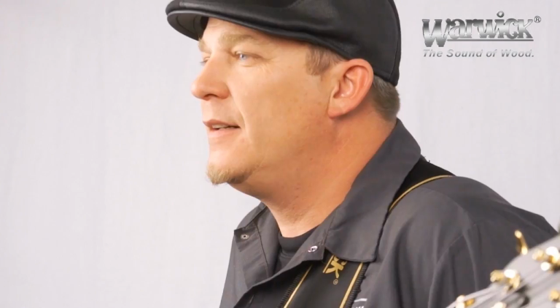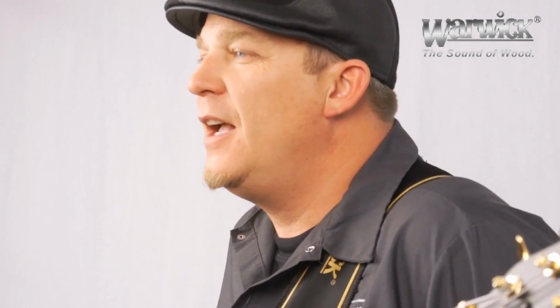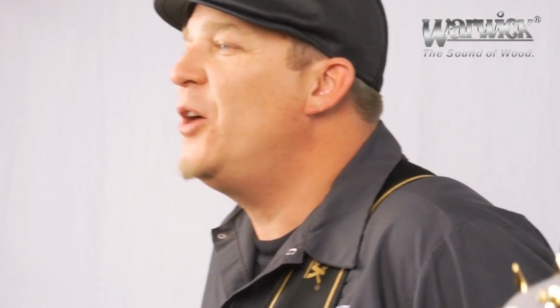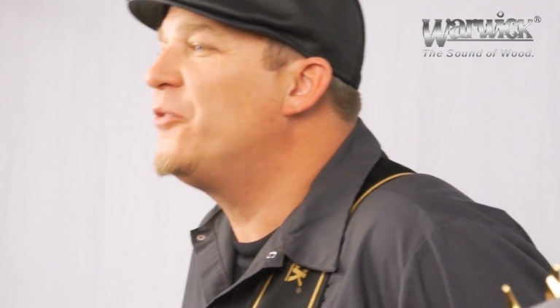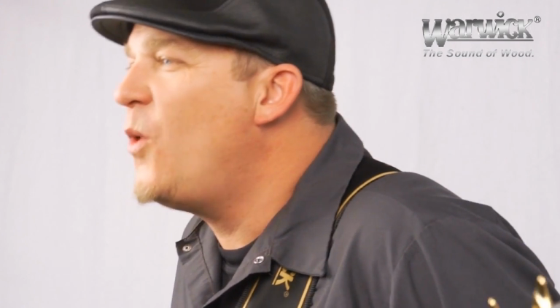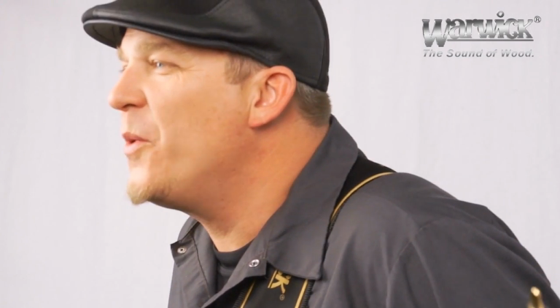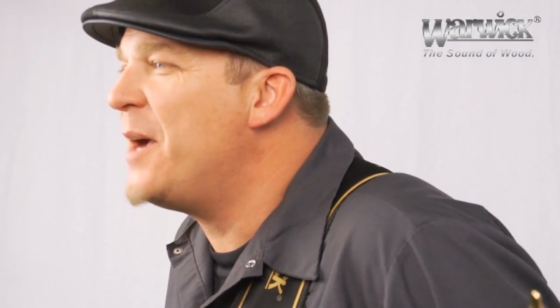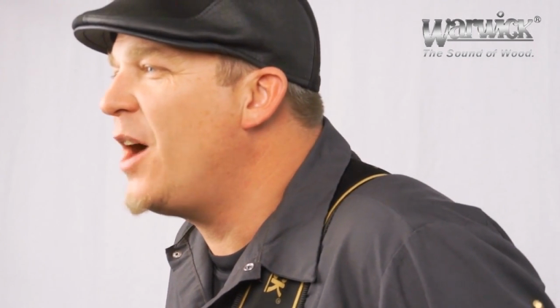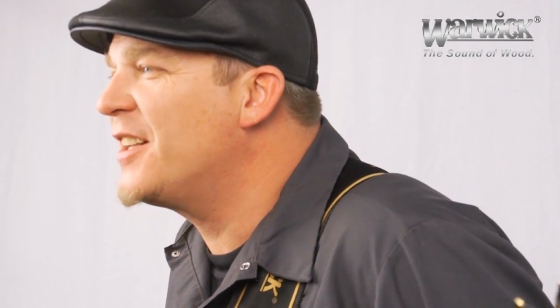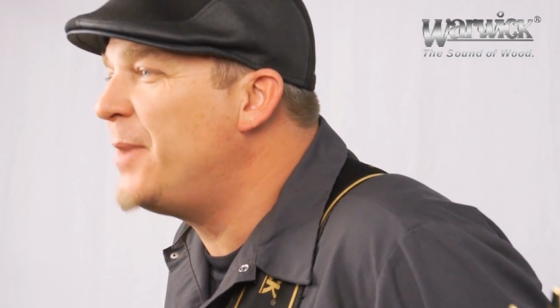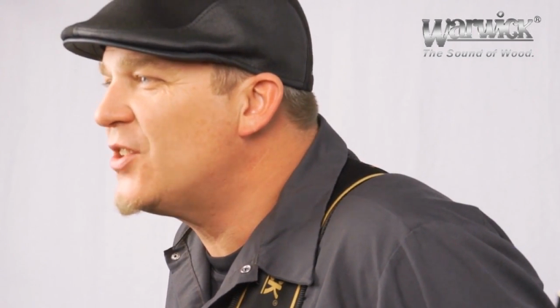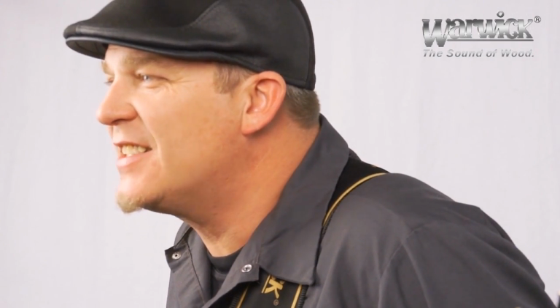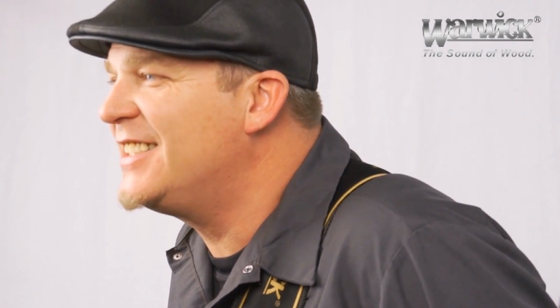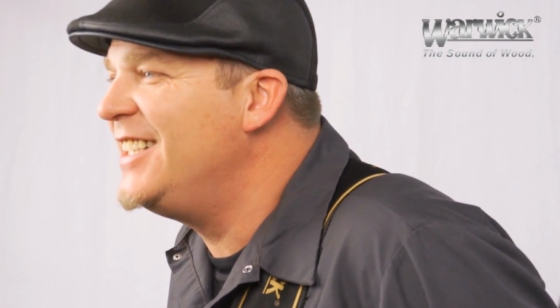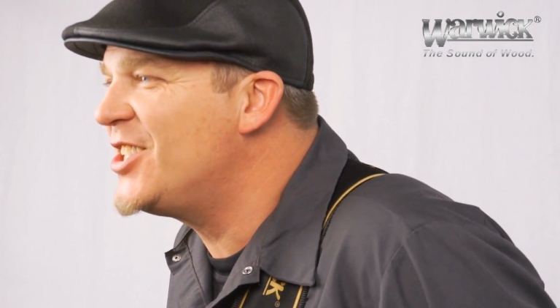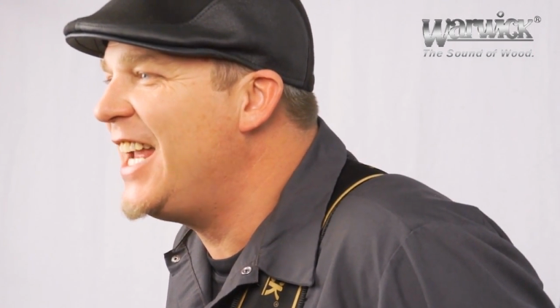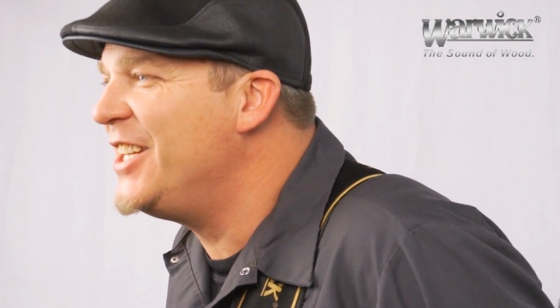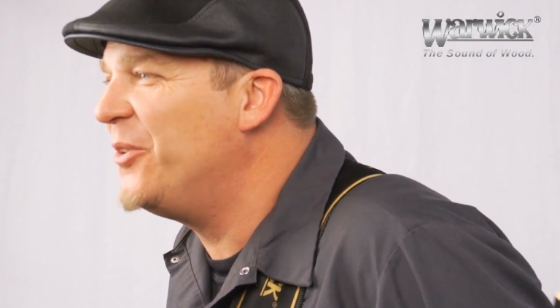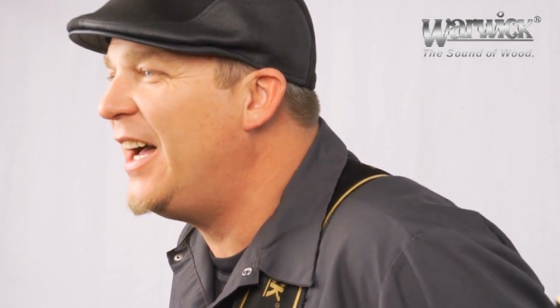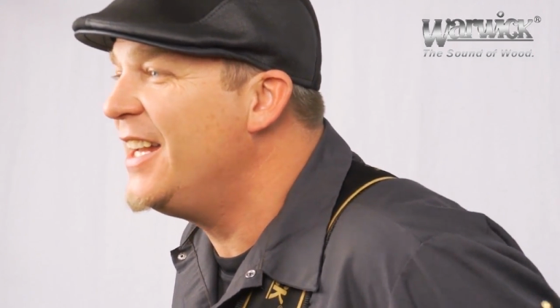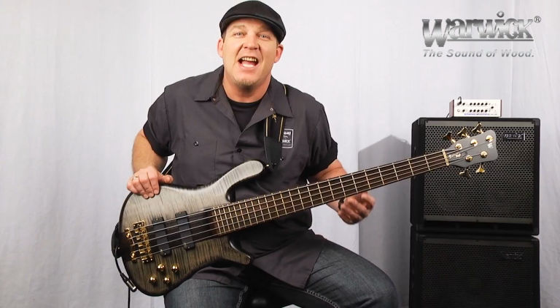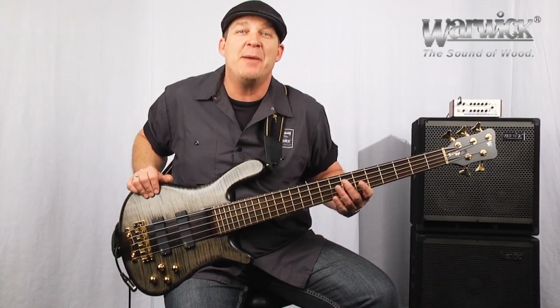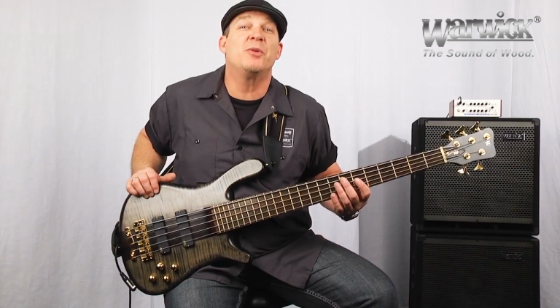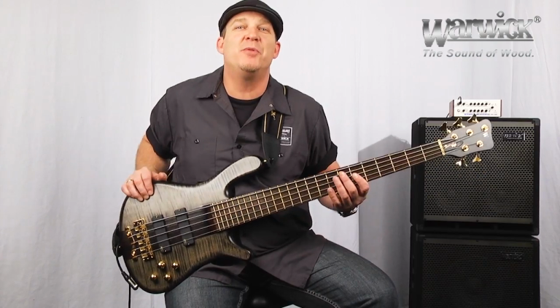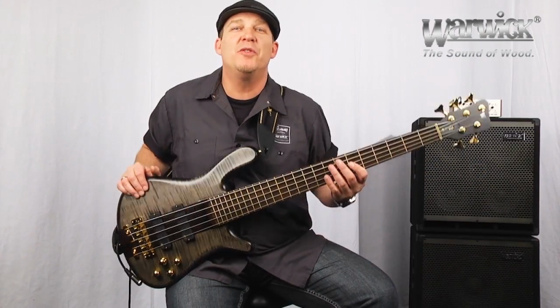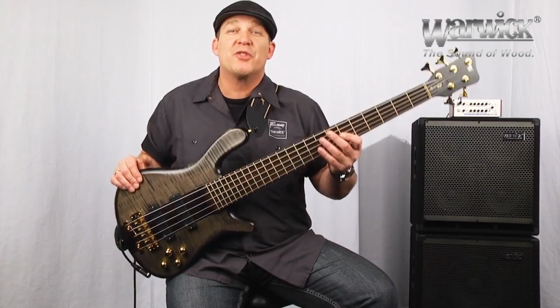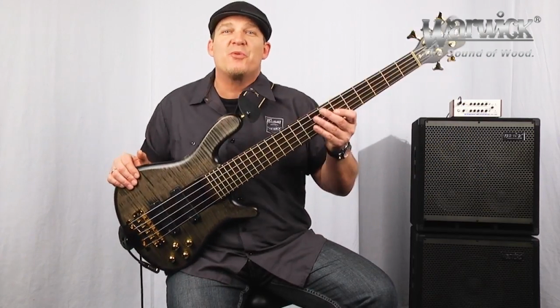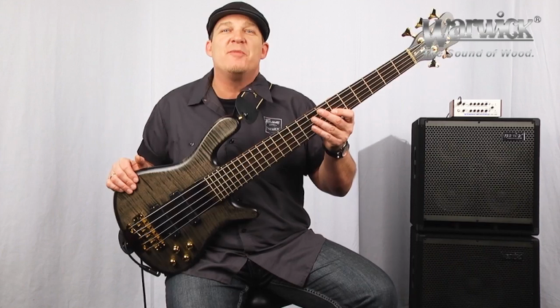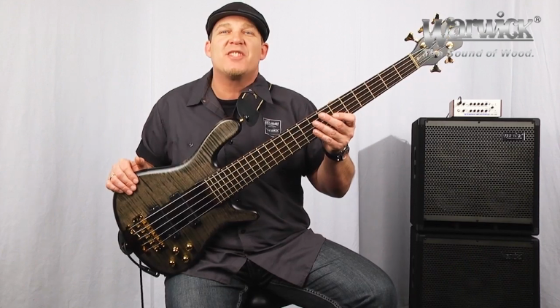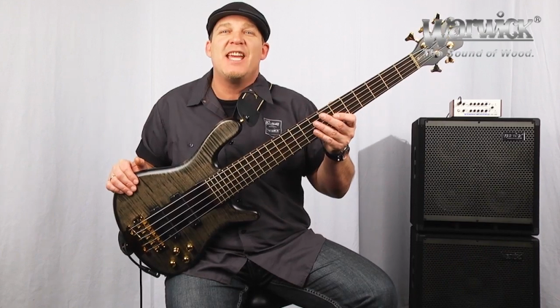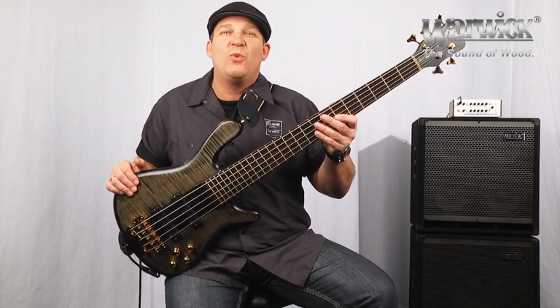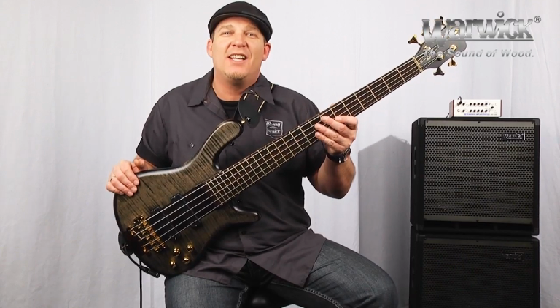Hello from Warwick. I'm product specialist and clinician Andy Irvine, and I'm here with the beautiful Streamer Stage 1.